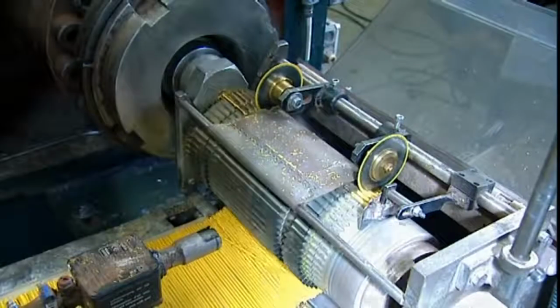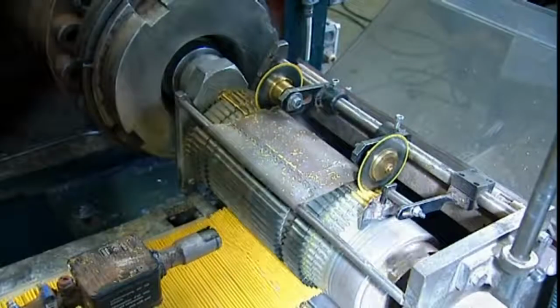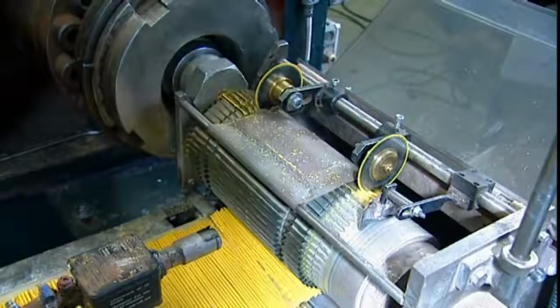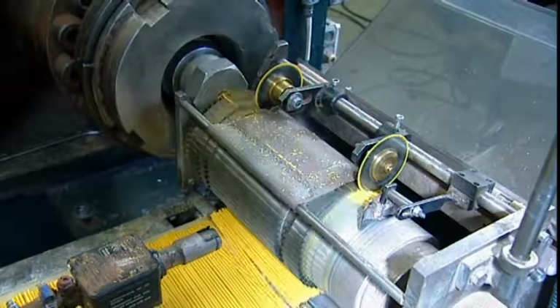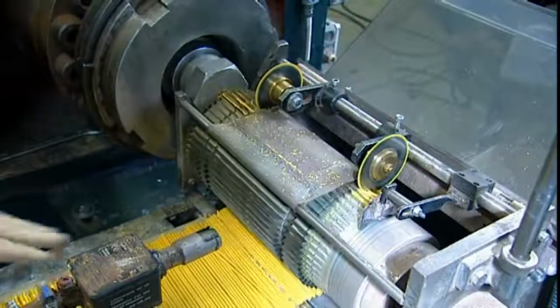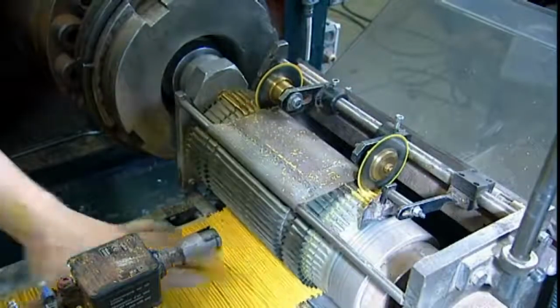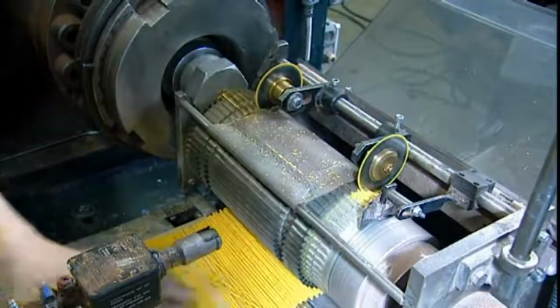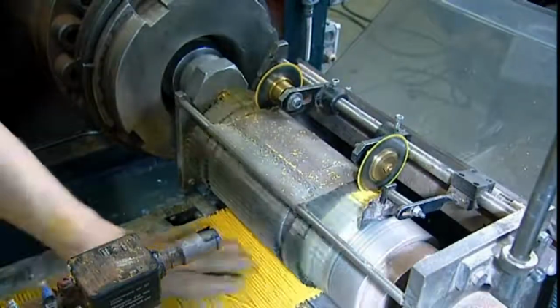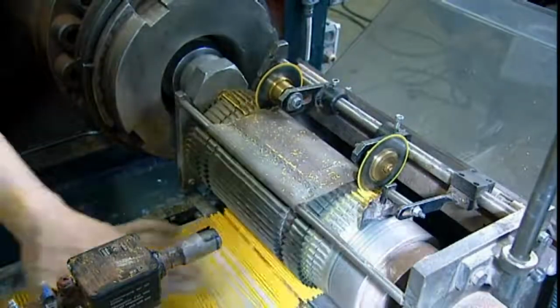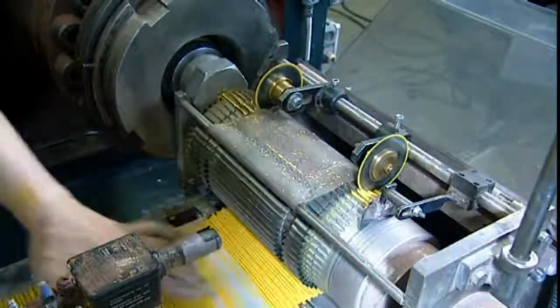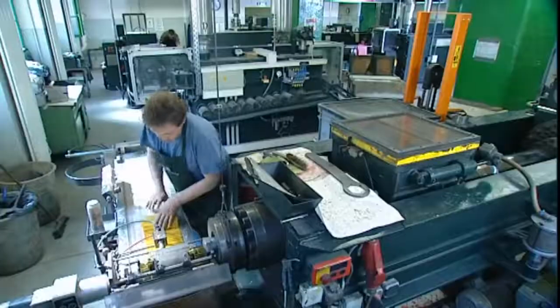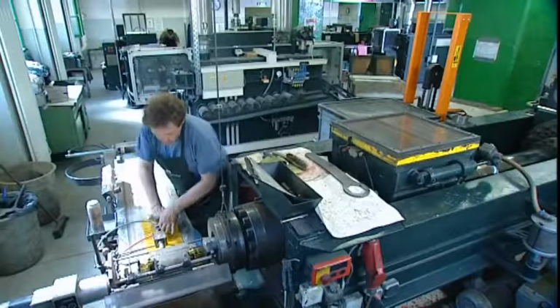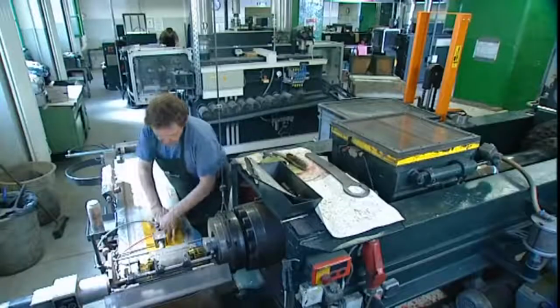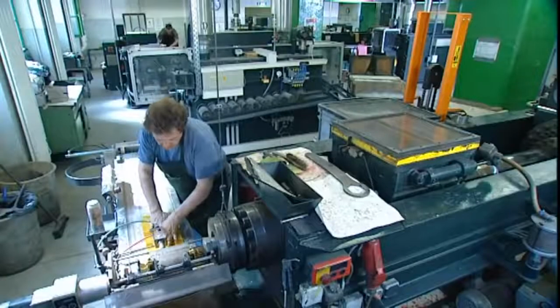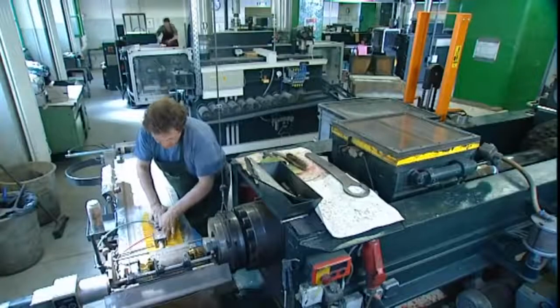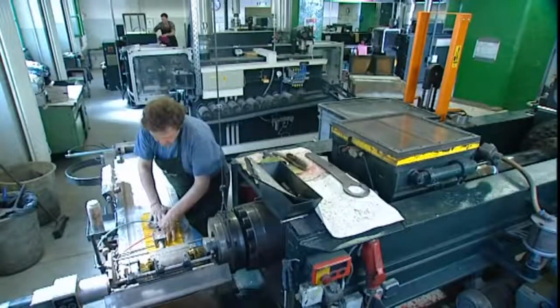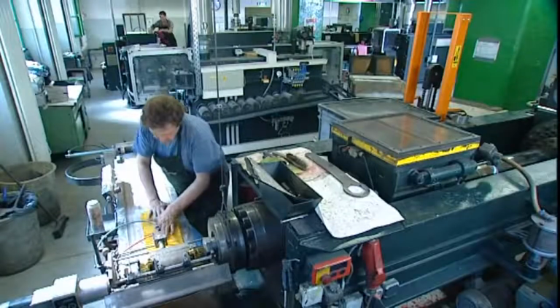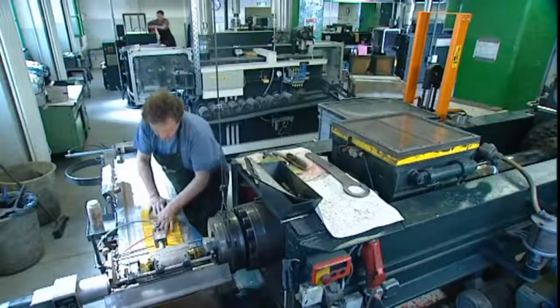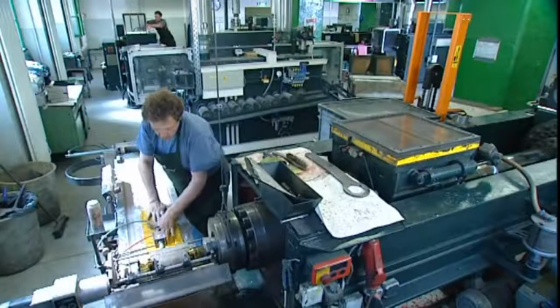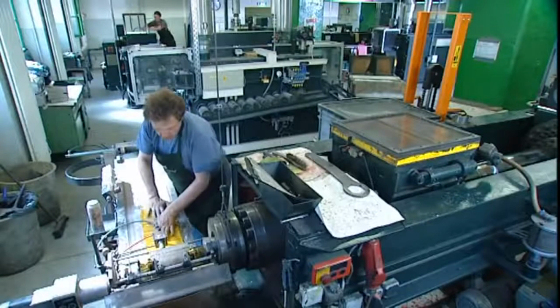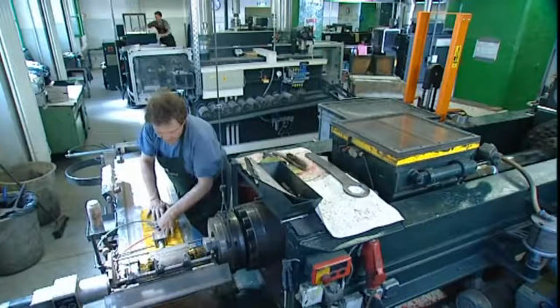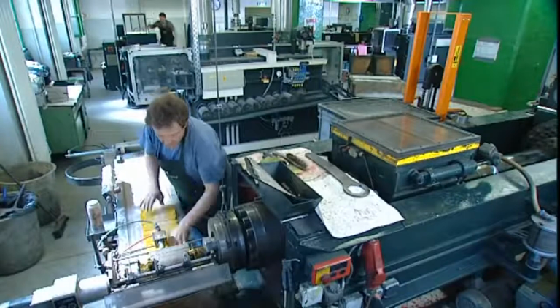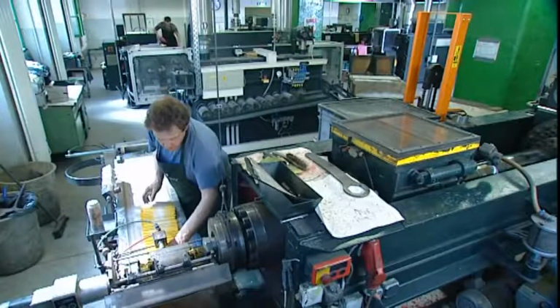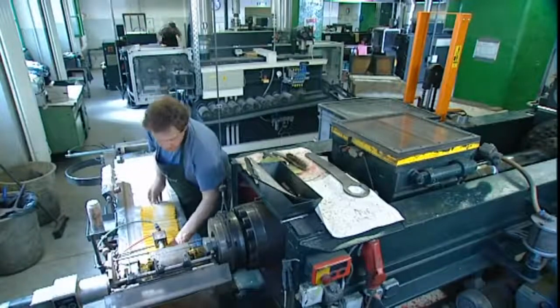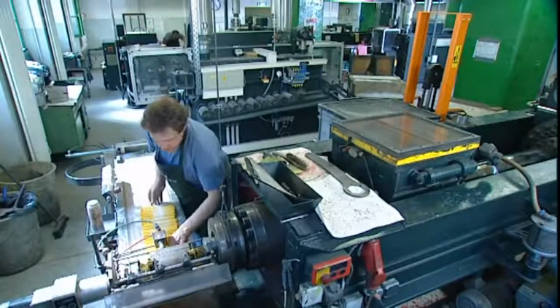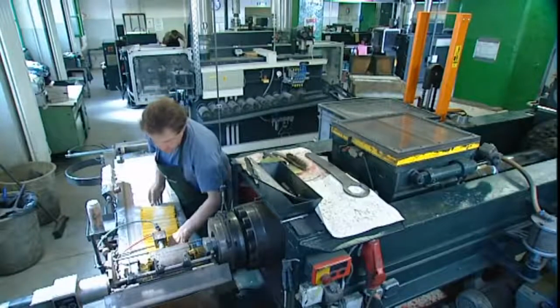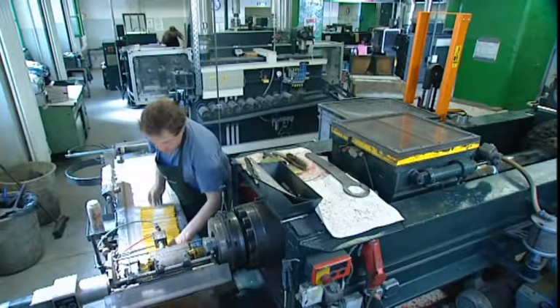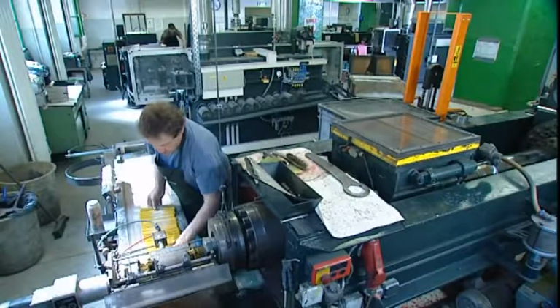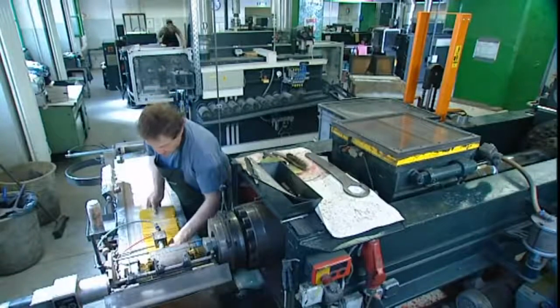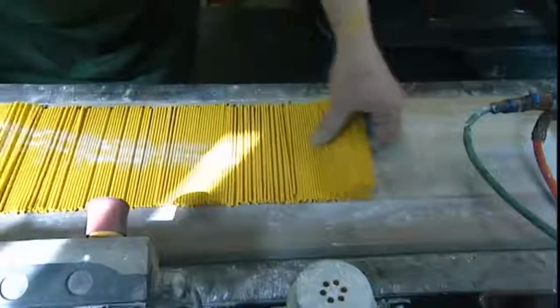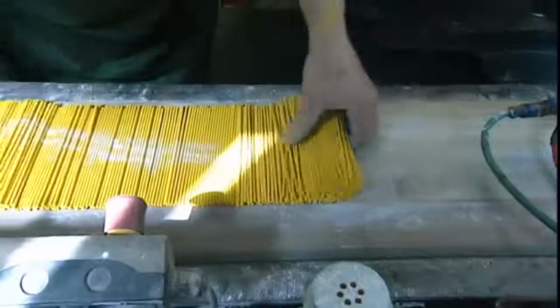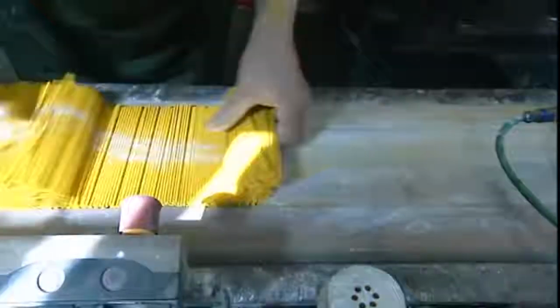A couple of paces further on, the leads for the colour pencils are extruded. They also go through the drying oven.